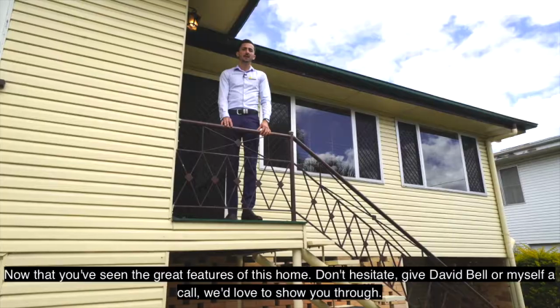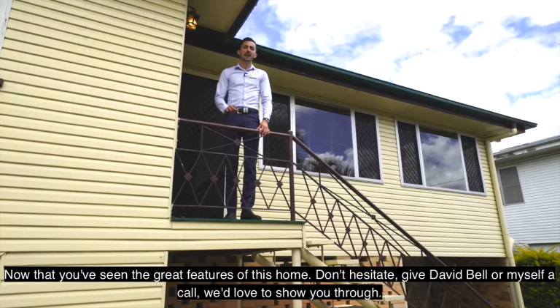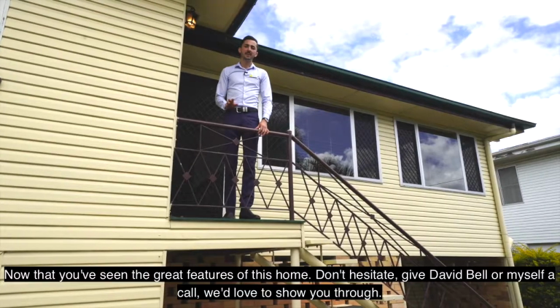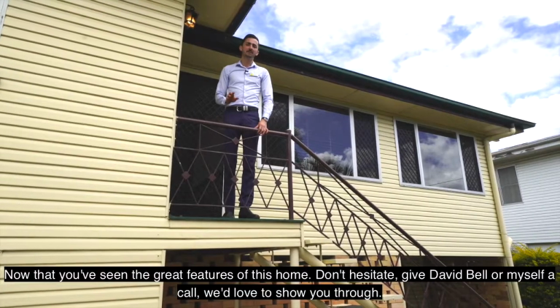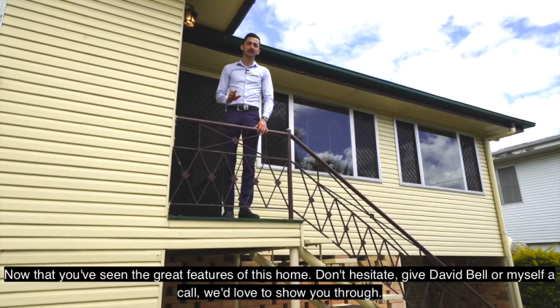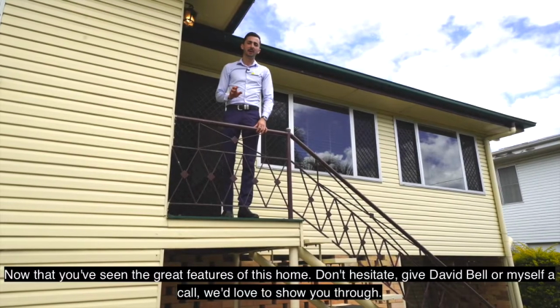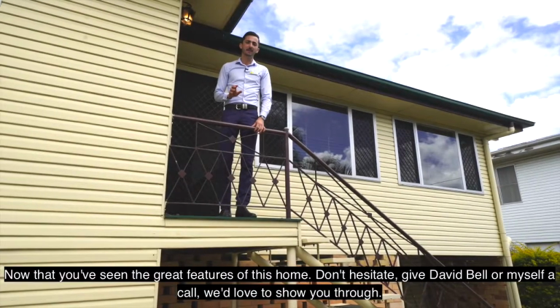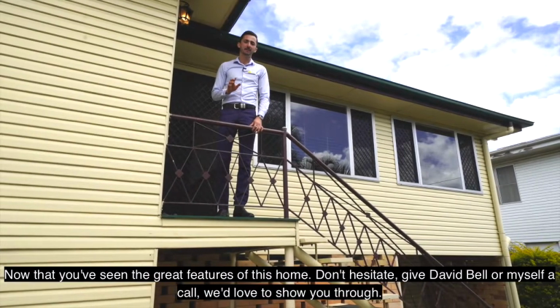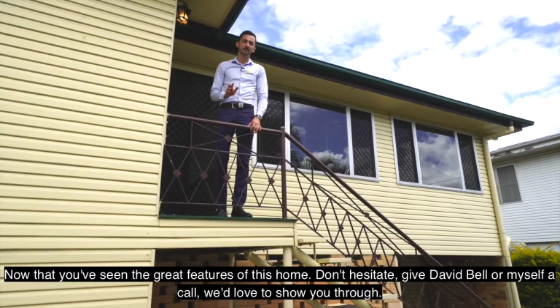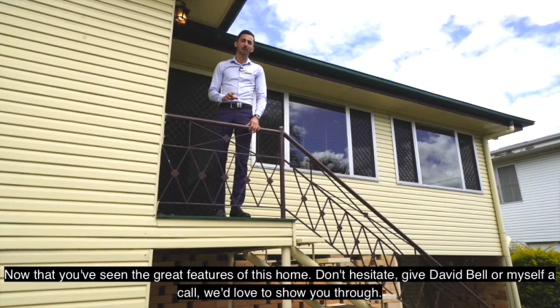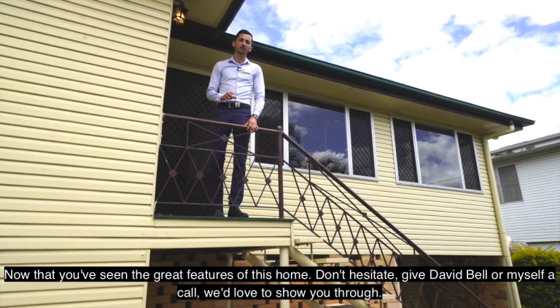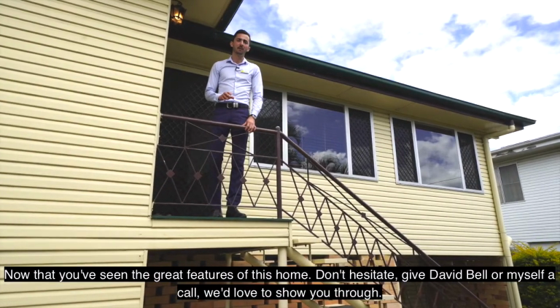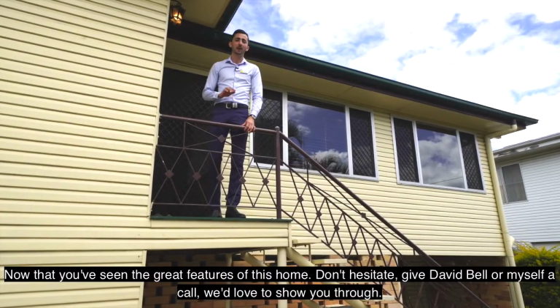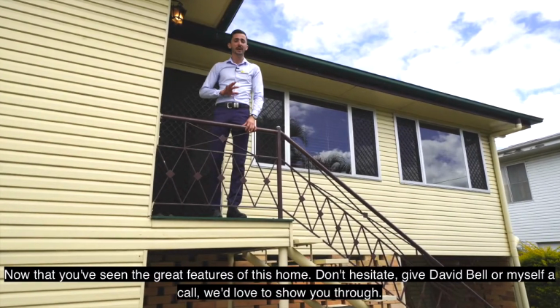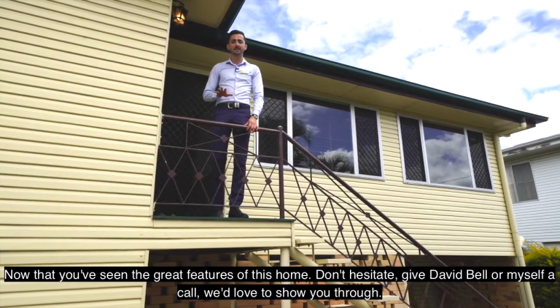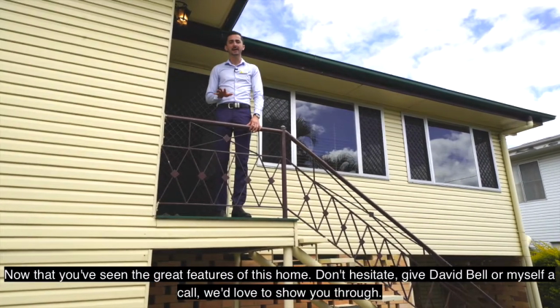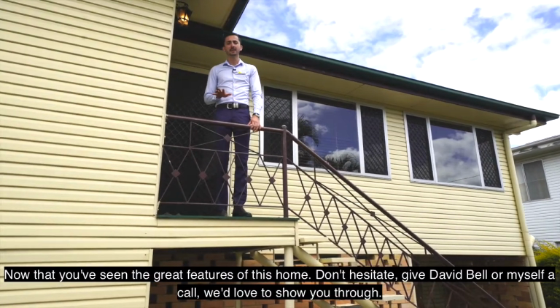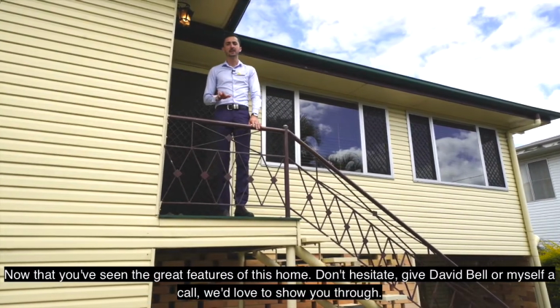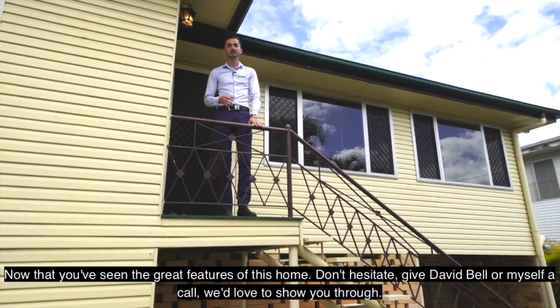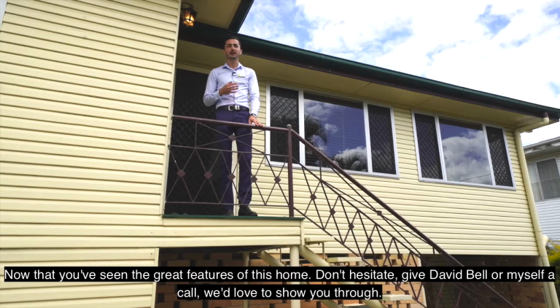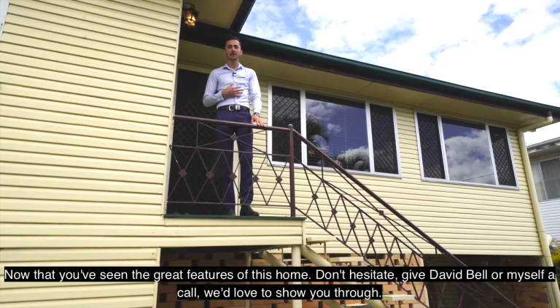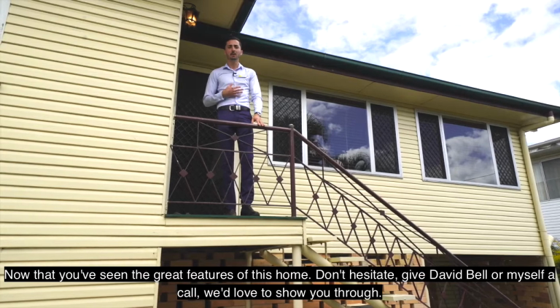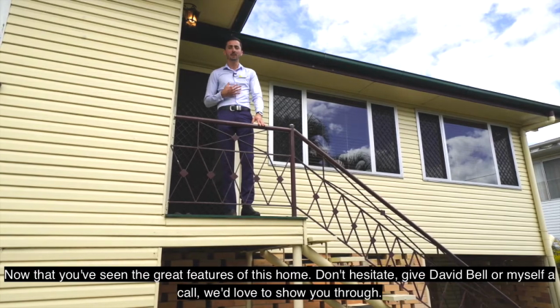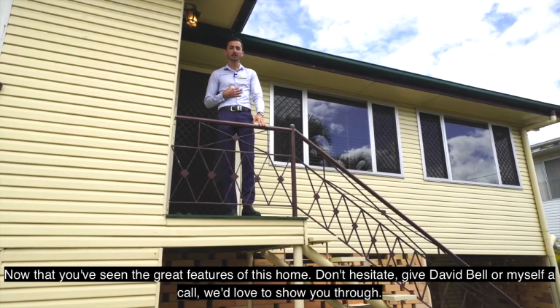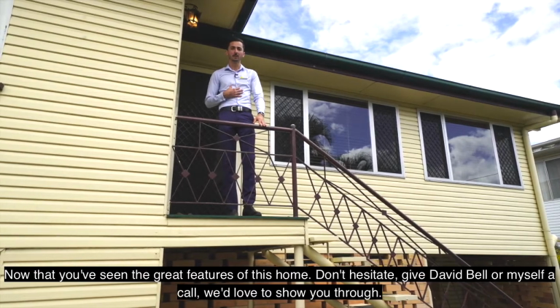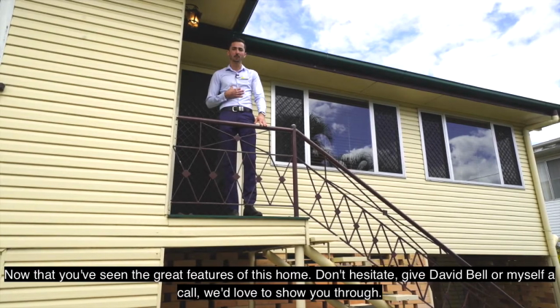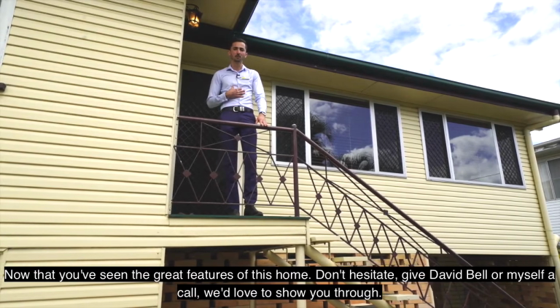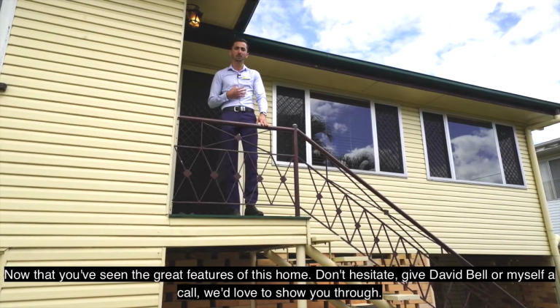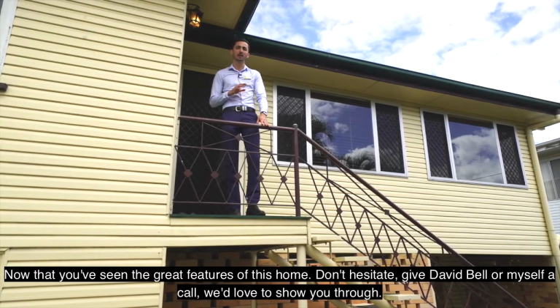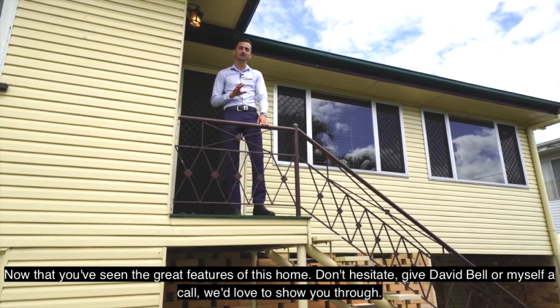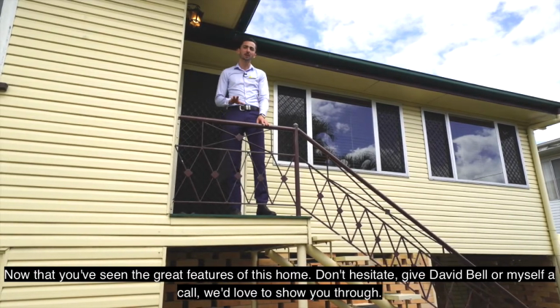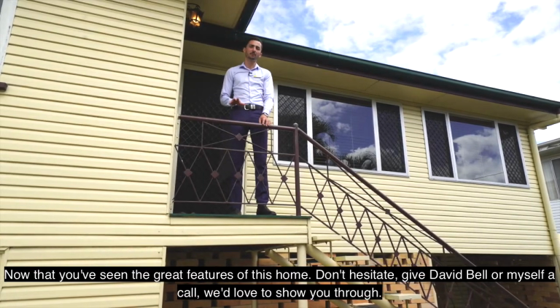Now that you've seen the great features of this home, don't hesitate — give David Bell or myself a call. We'd love to show you through.